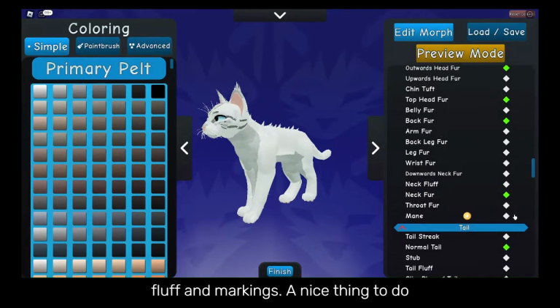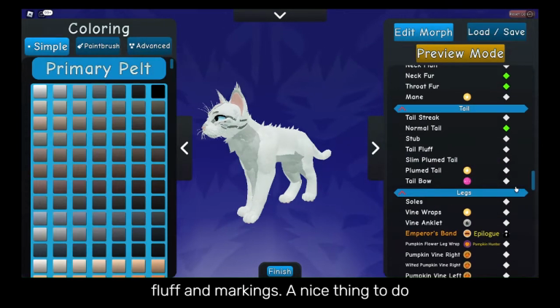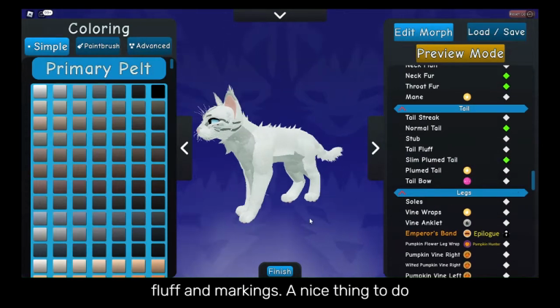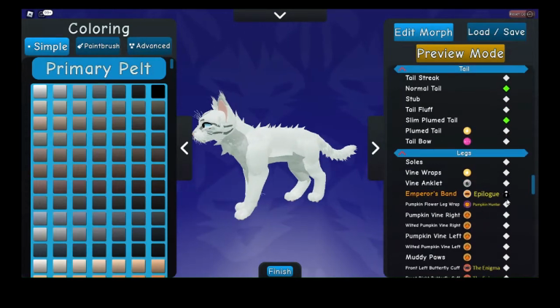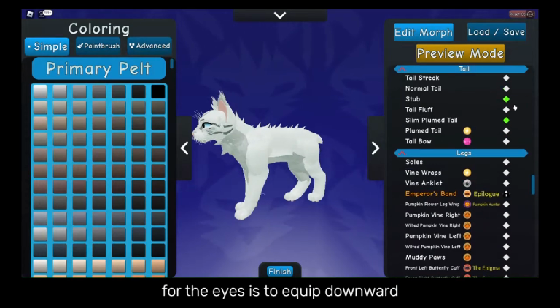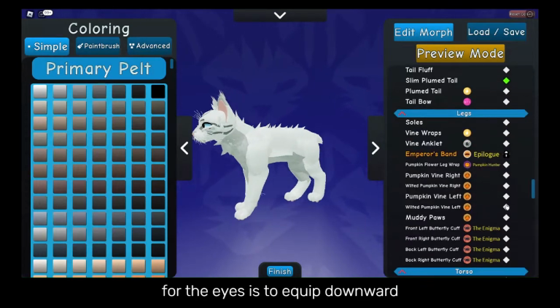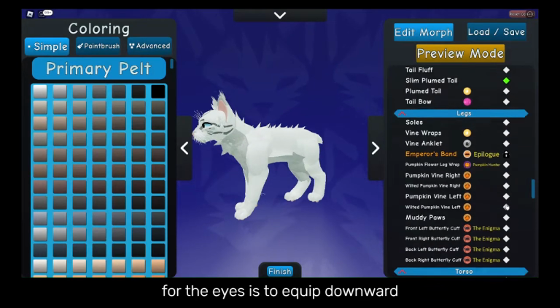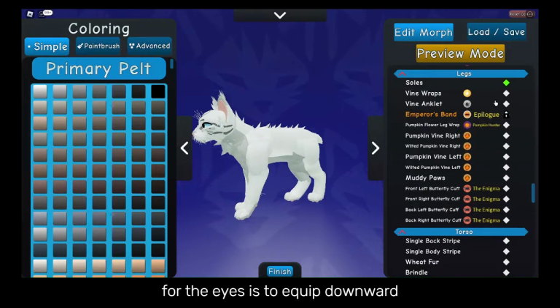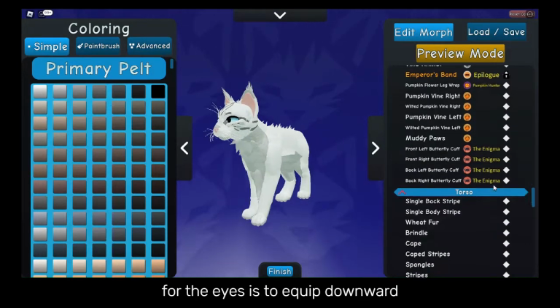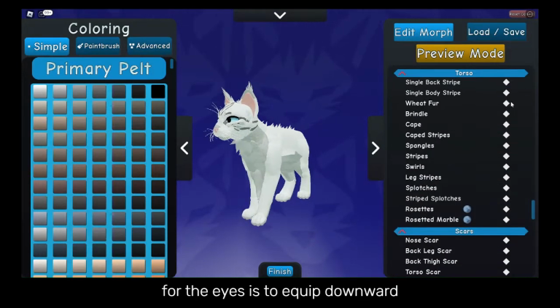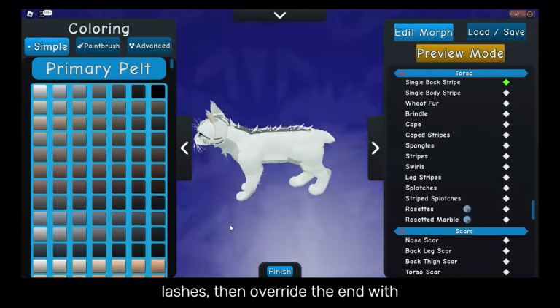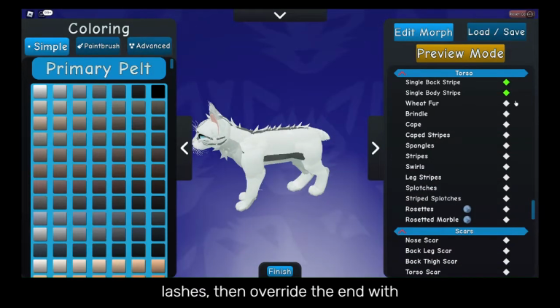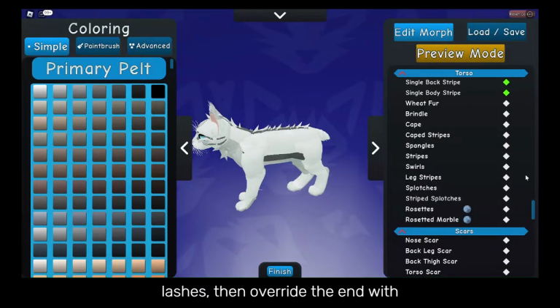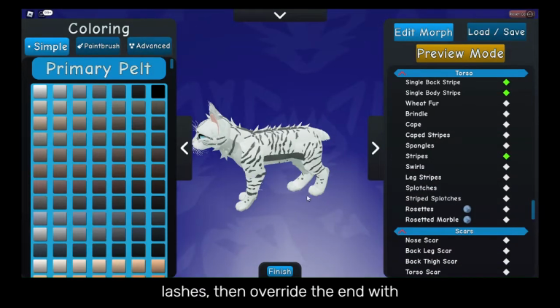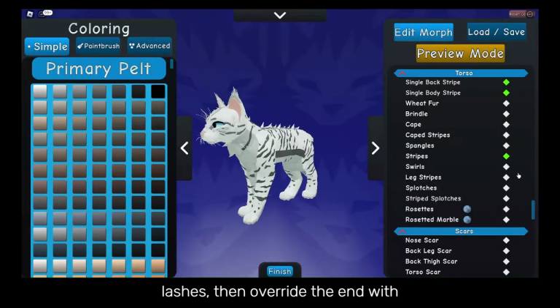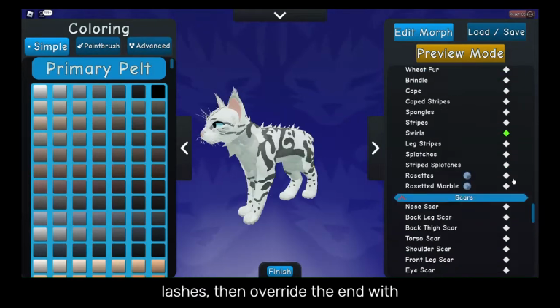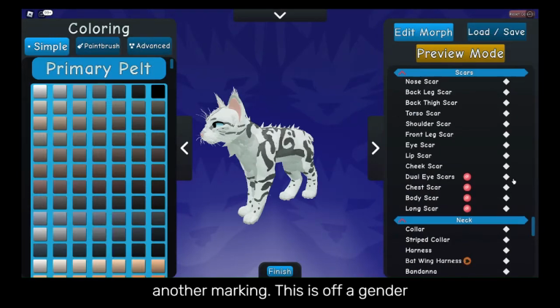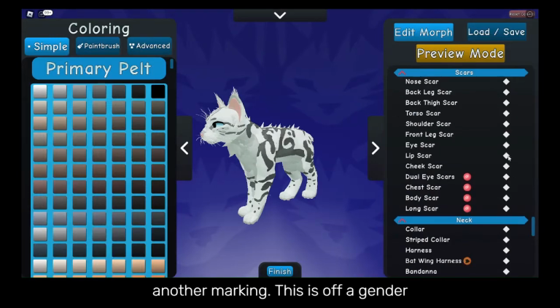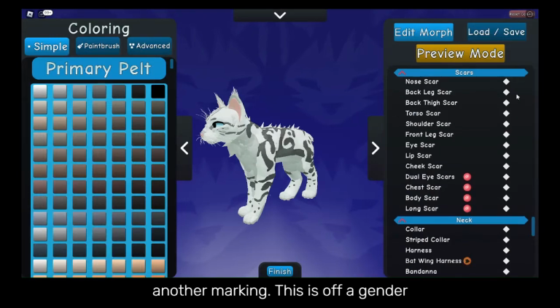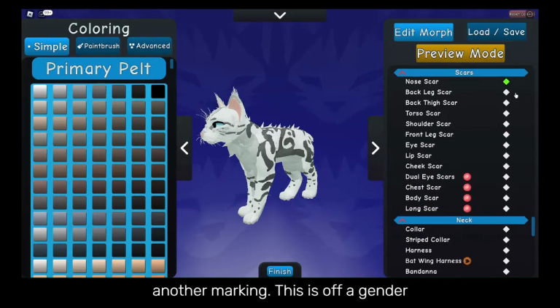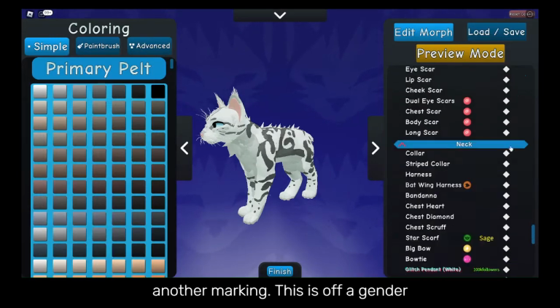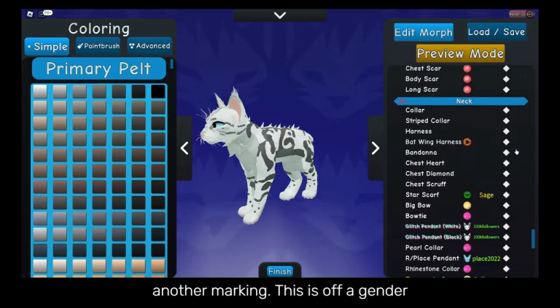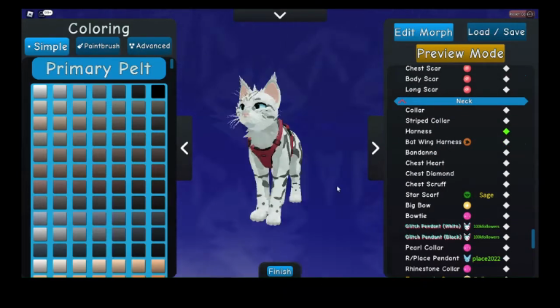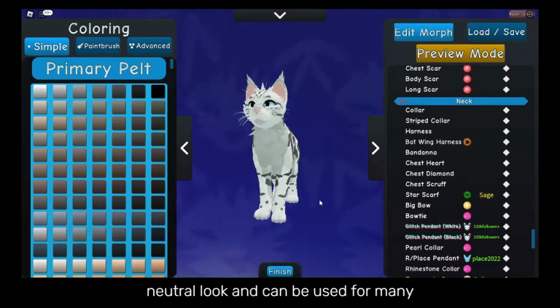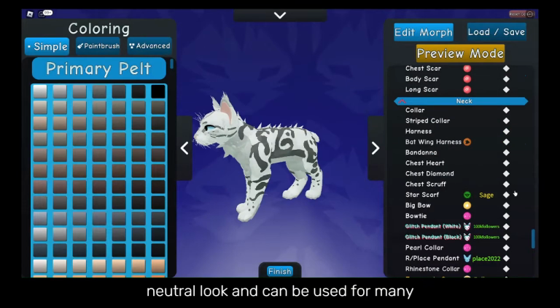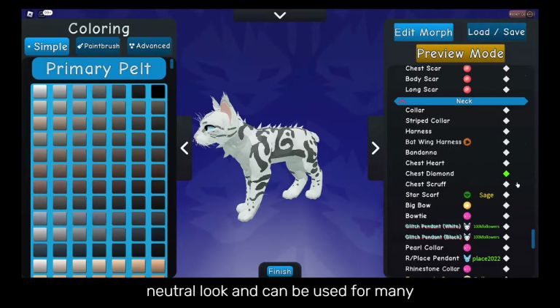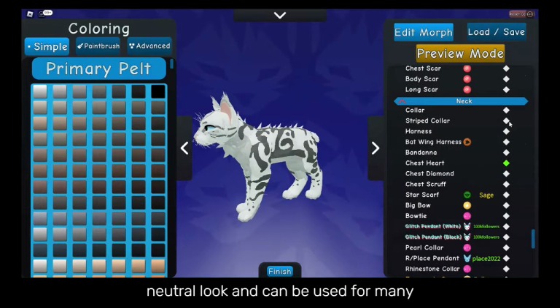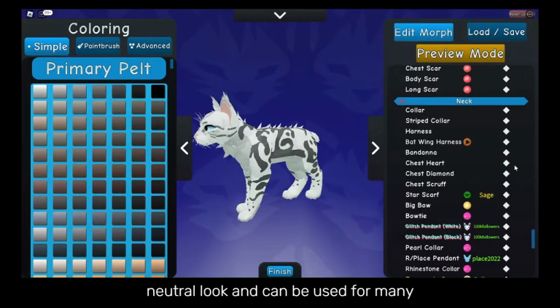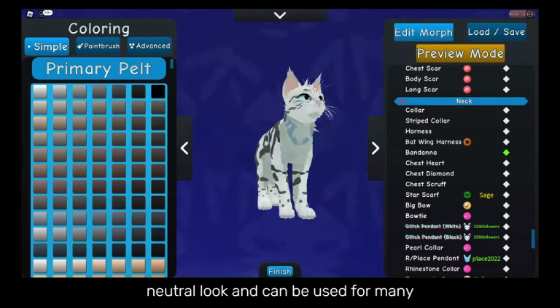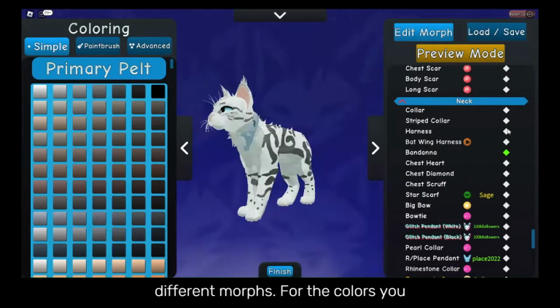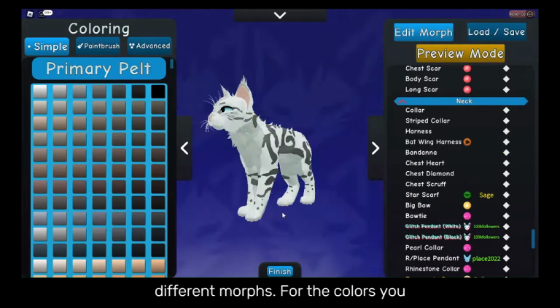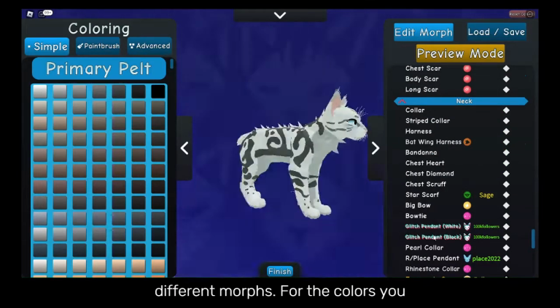A nice thing to do for the eyes is to equip downward lashes, then override the end with another marking. This gives off a gender-neutral look and can be used for many different morphs.